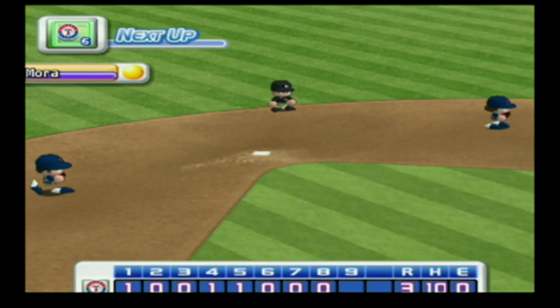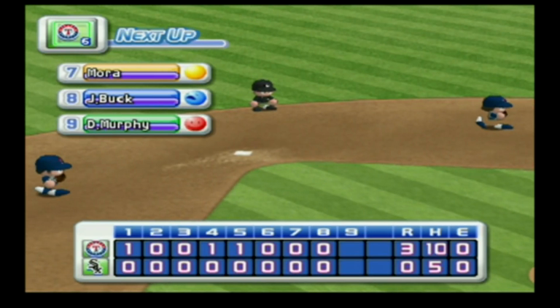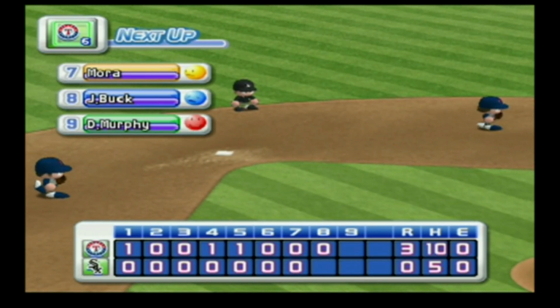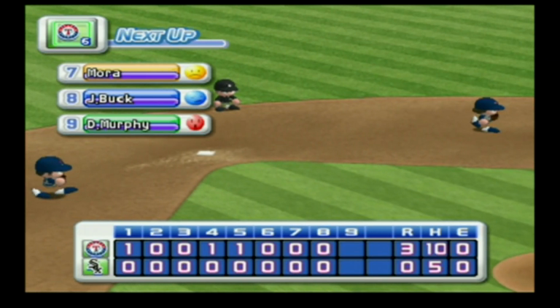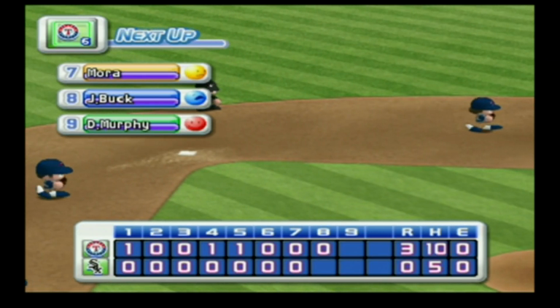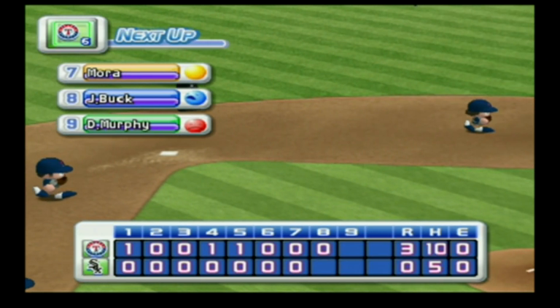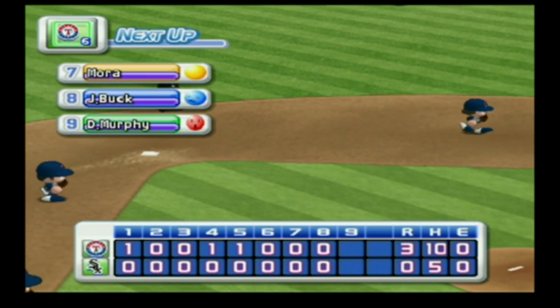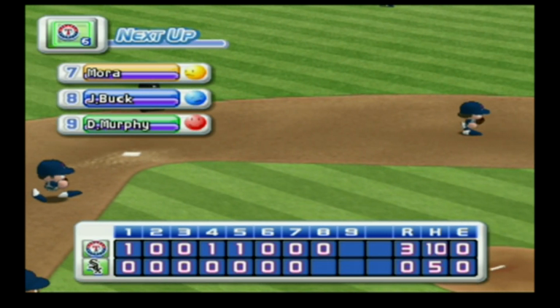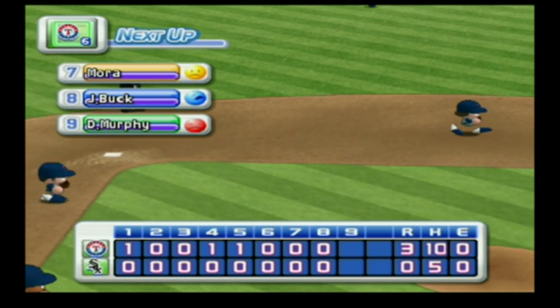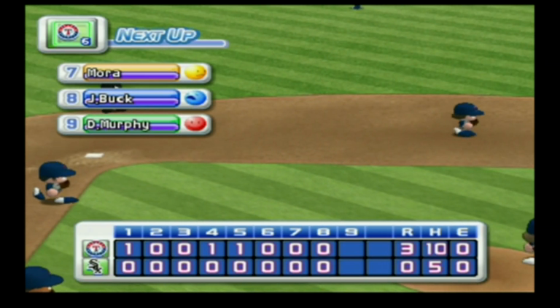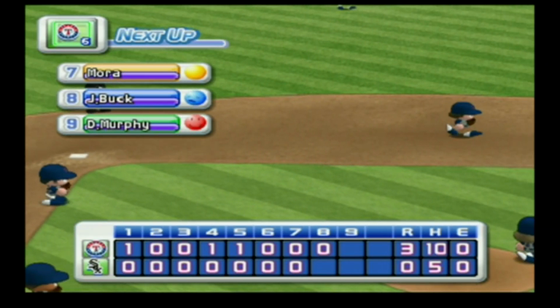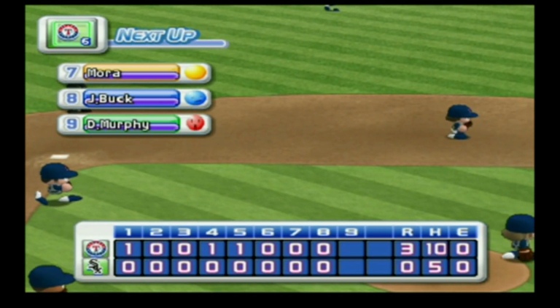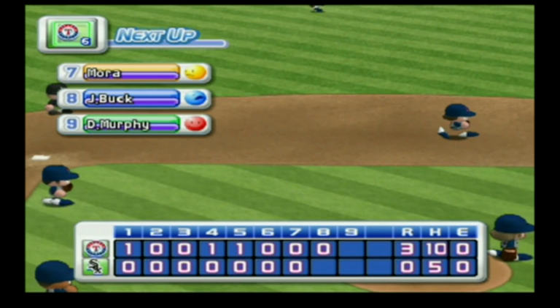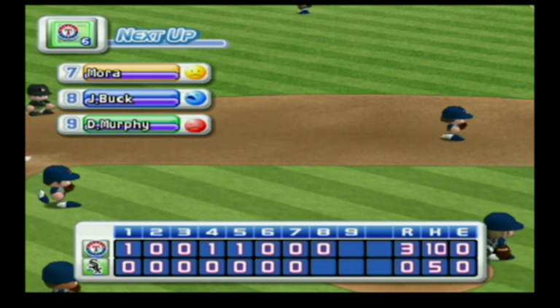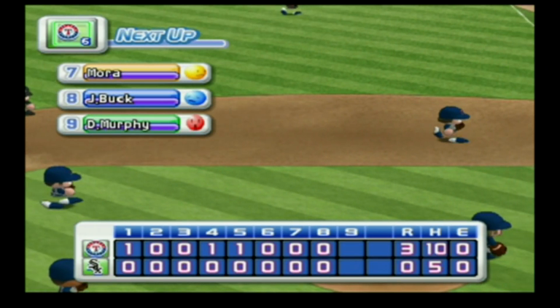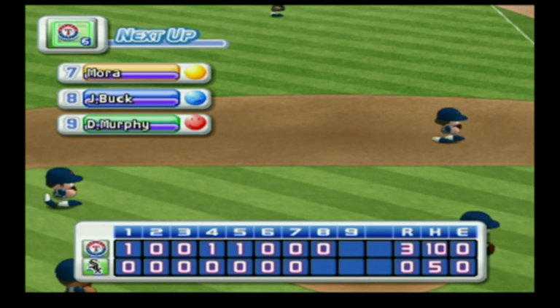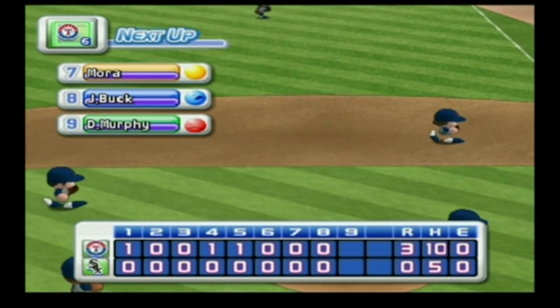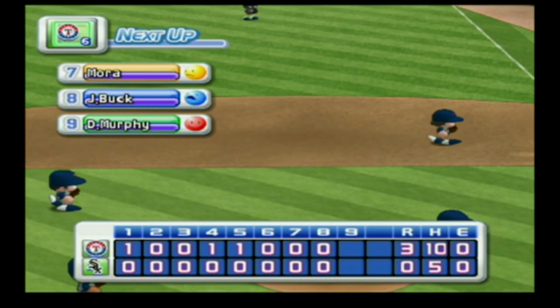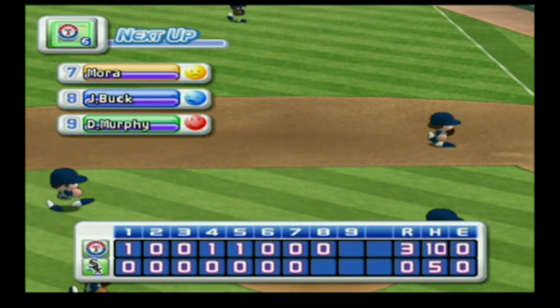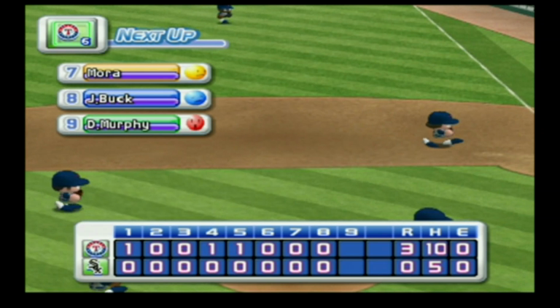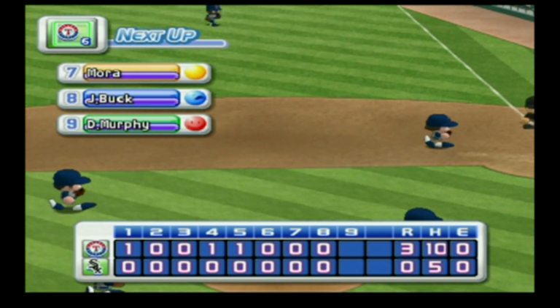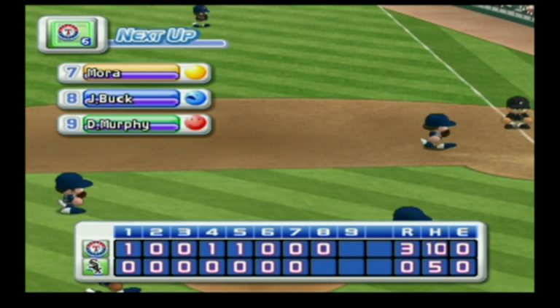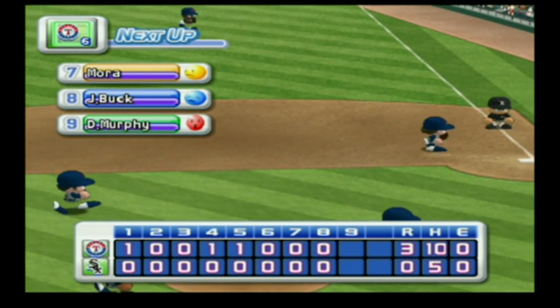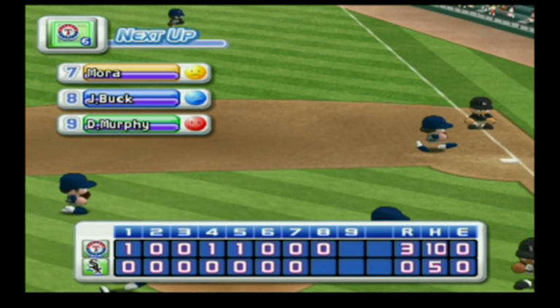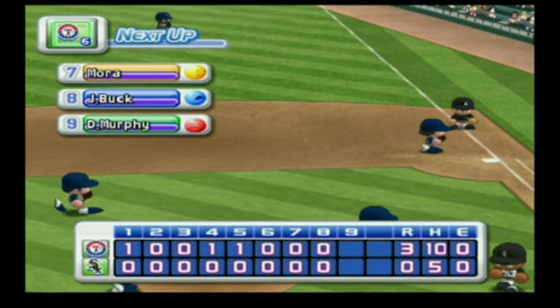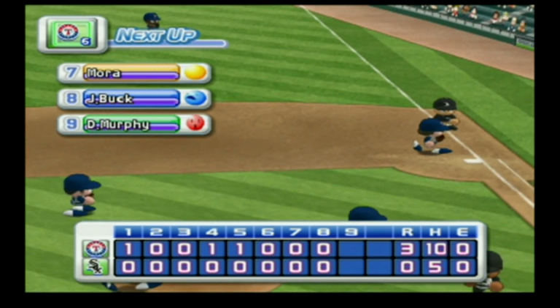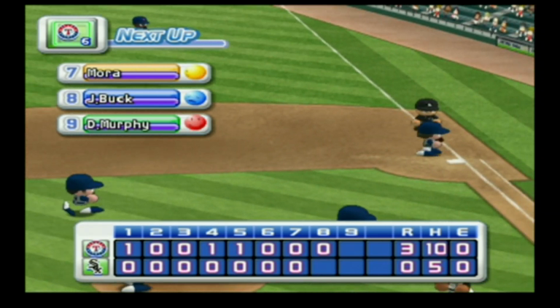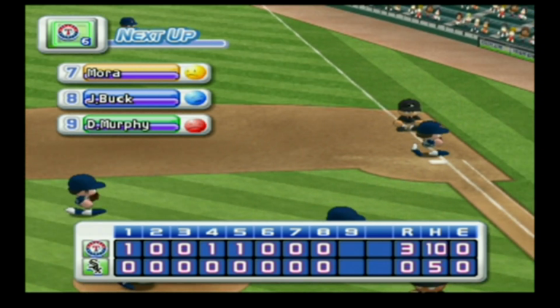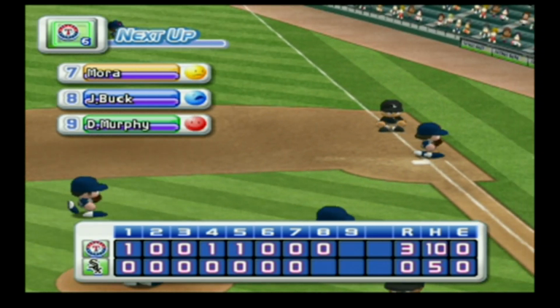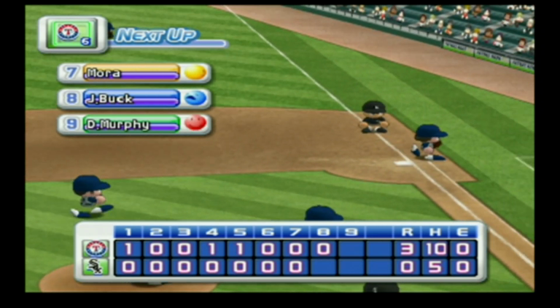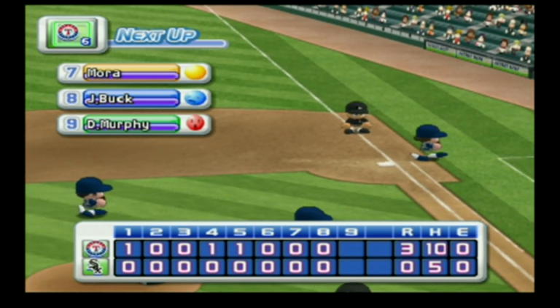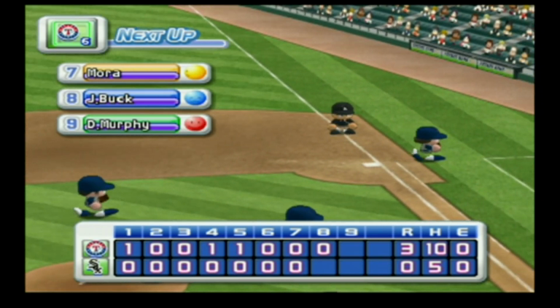No runs, no hits, no errors. At the end of the eighth inning — the White Sox zero, the Rangers three.